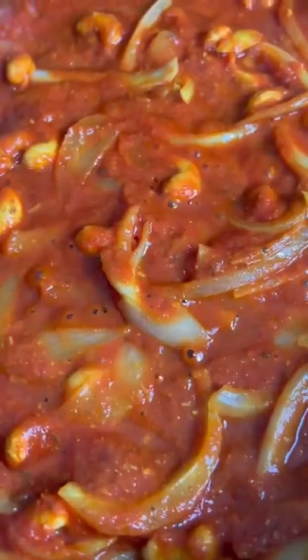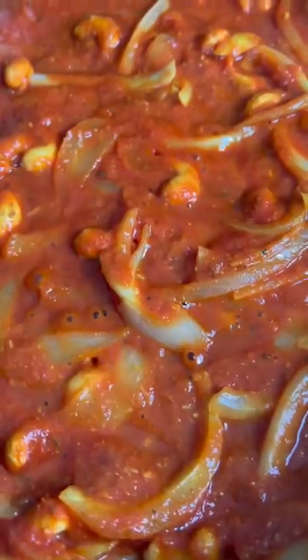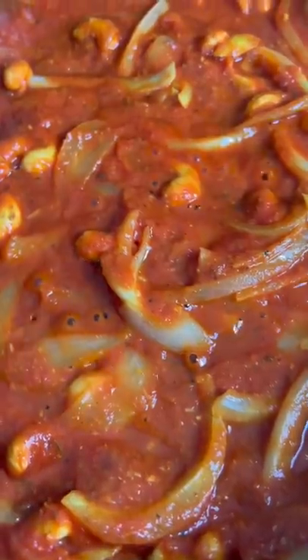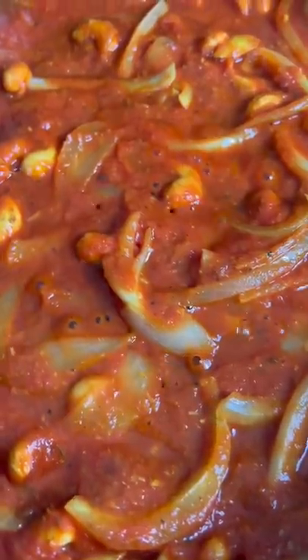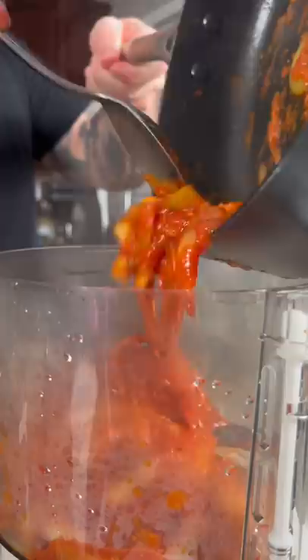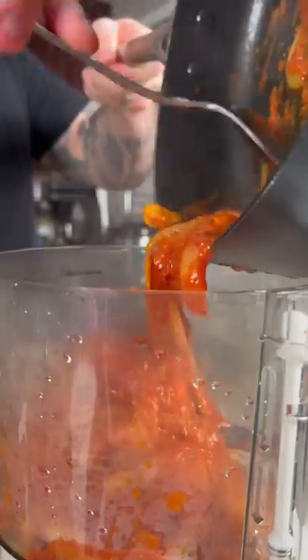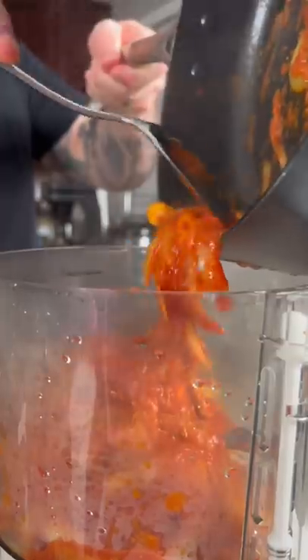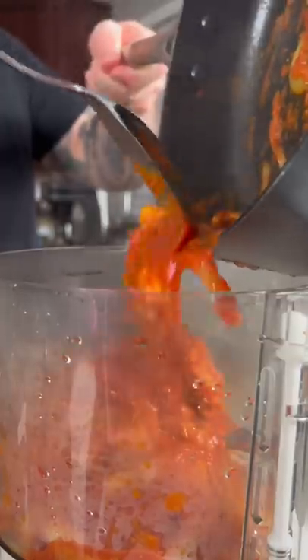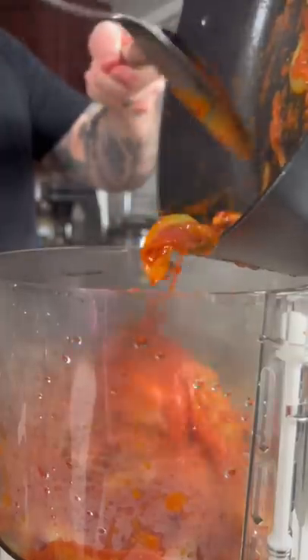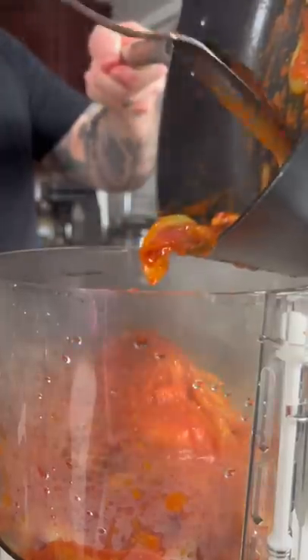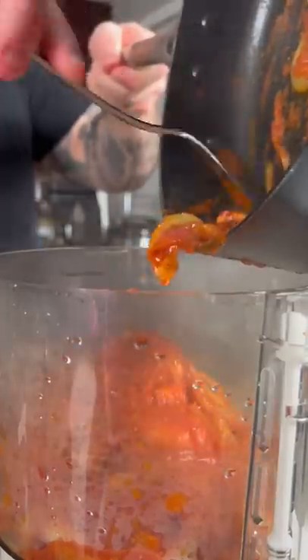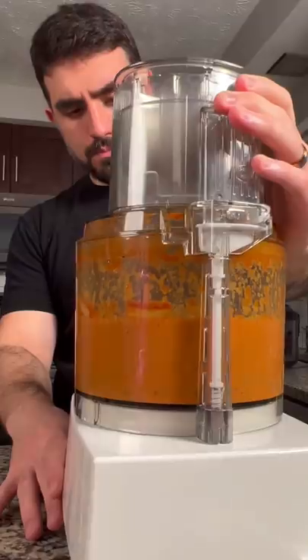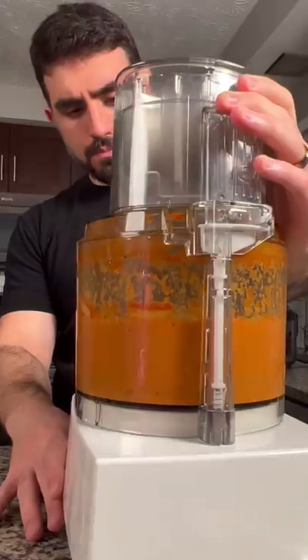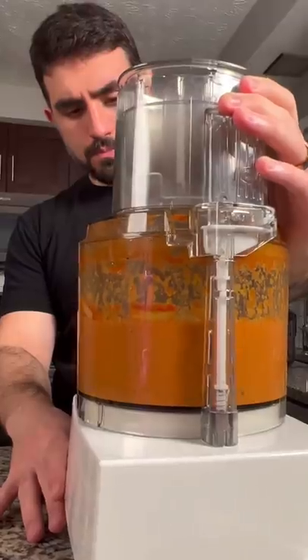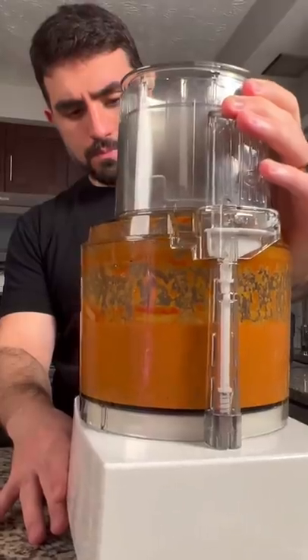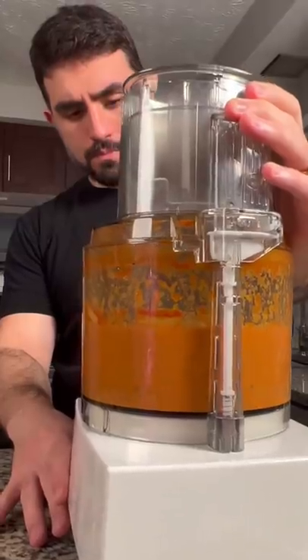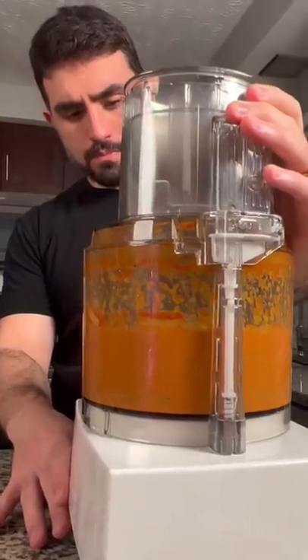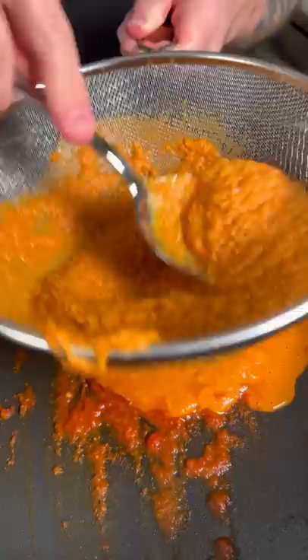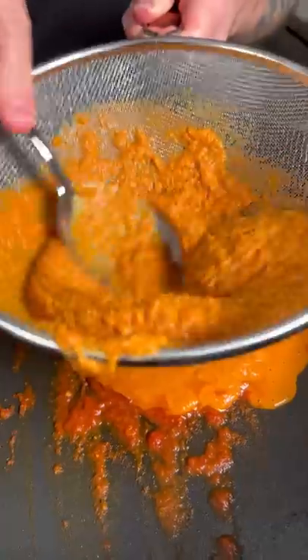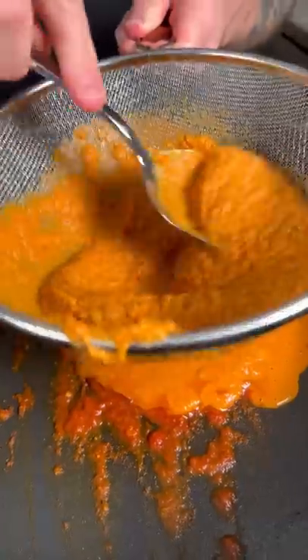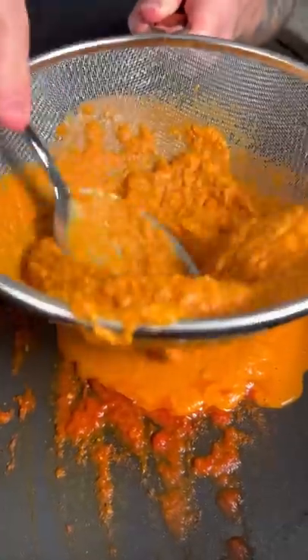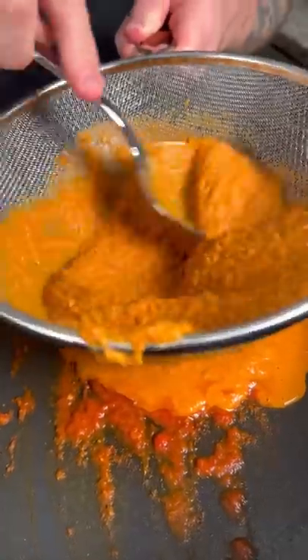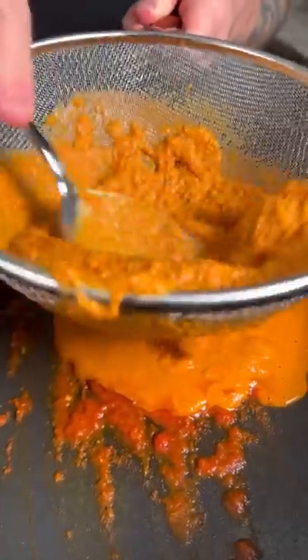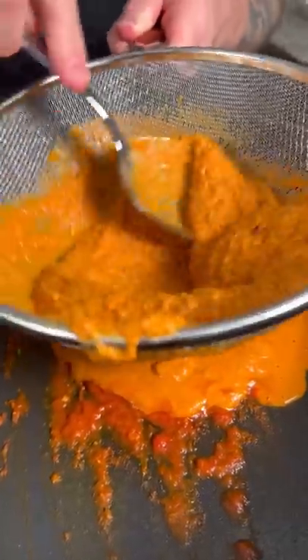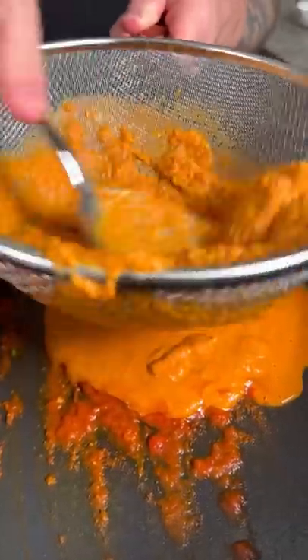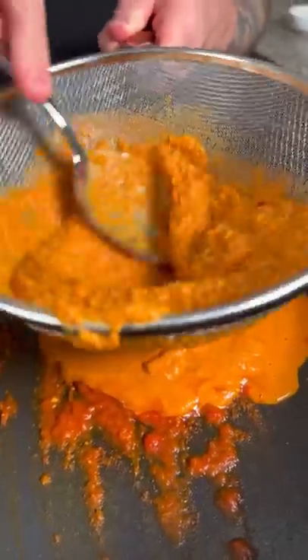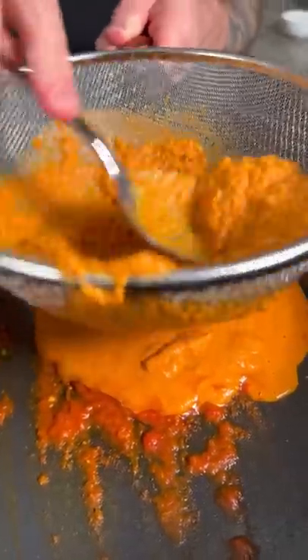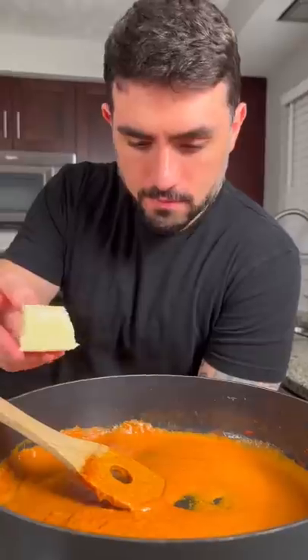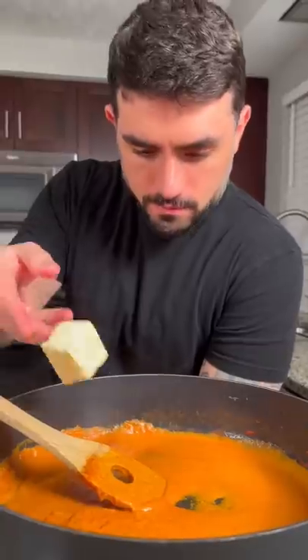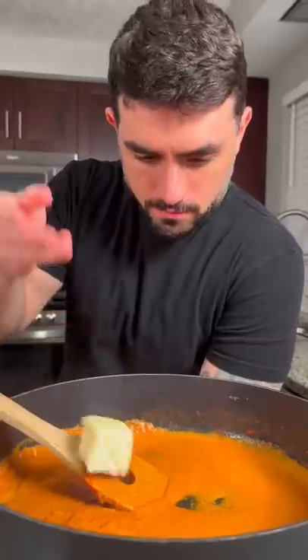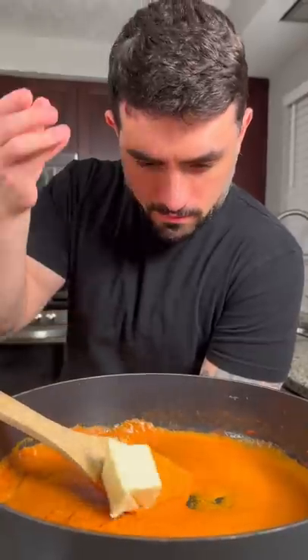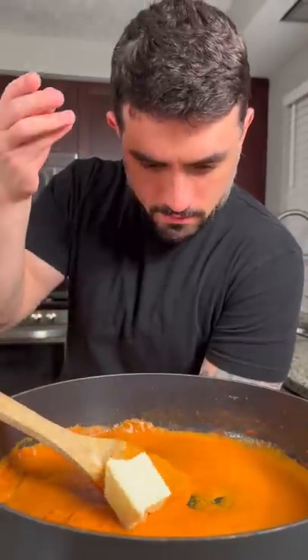Once the onions are soft, puree the sauce until smooth in a blender or food processor. Then we're gonna optionally pass the sauce through a double mesh strainer.